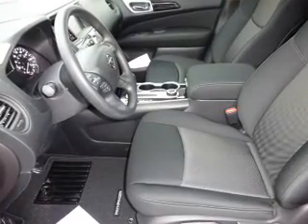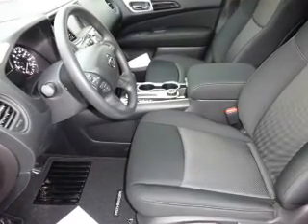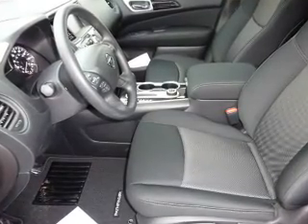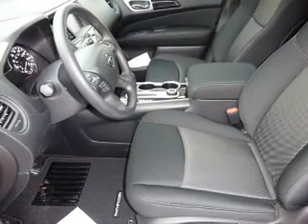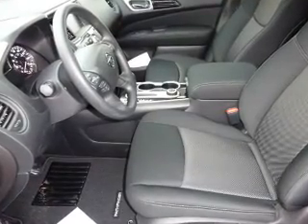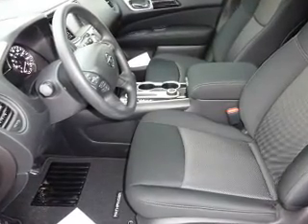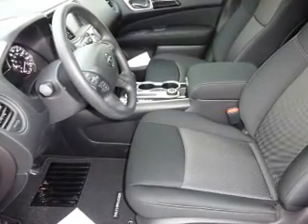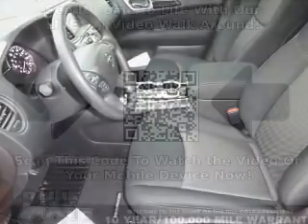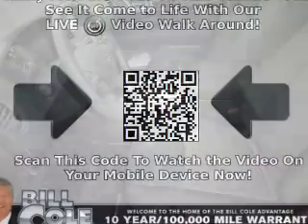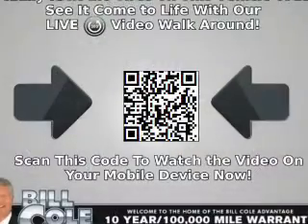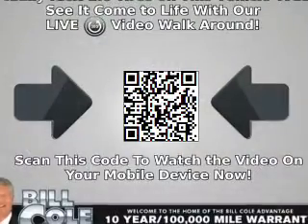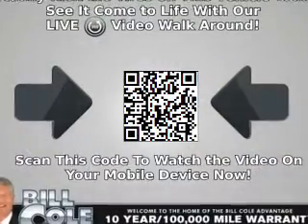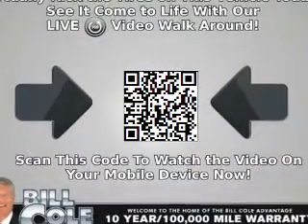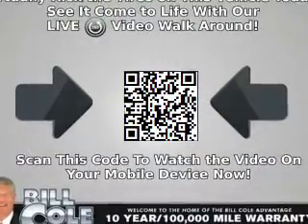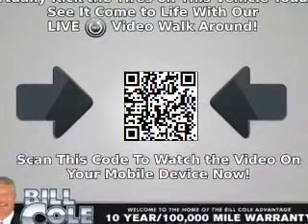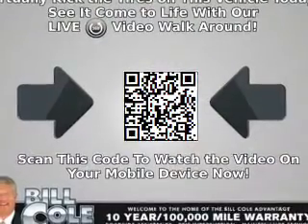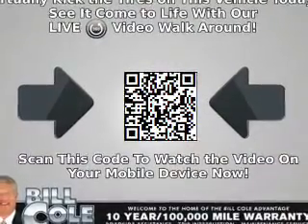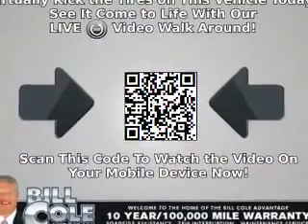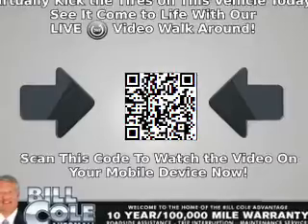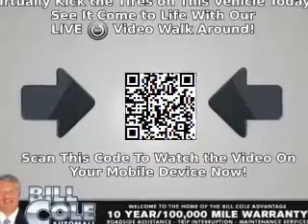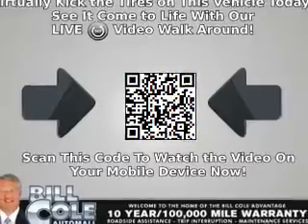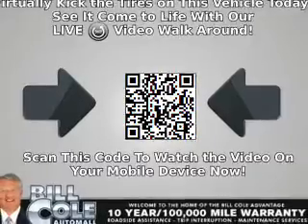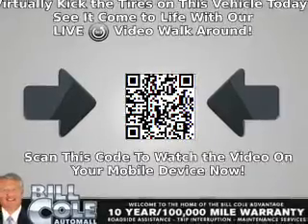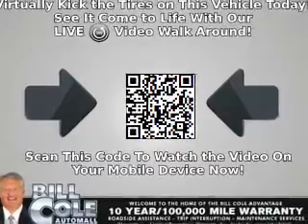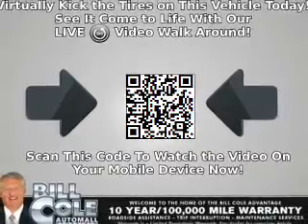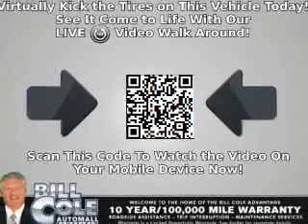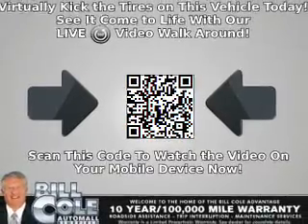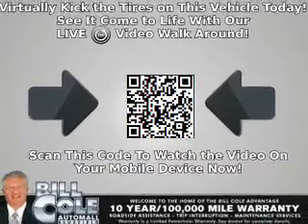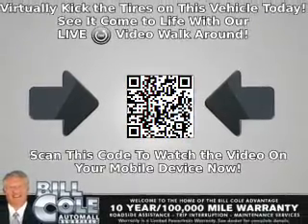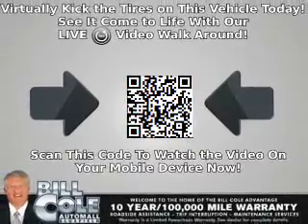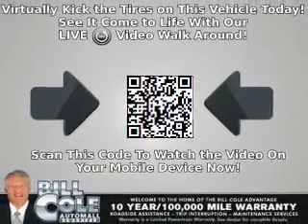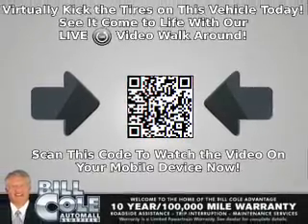Independent suspension, brake assist, traction control, stability control, and front ventilated disc brakes.